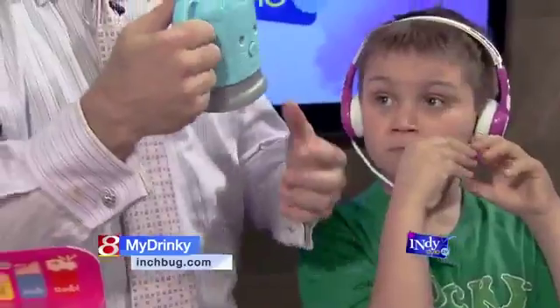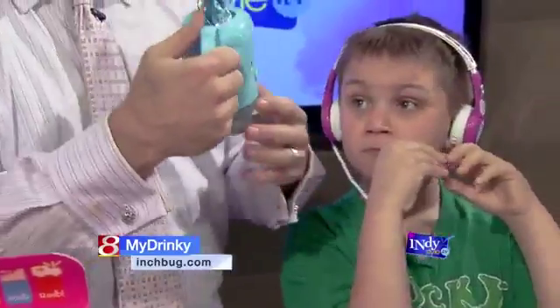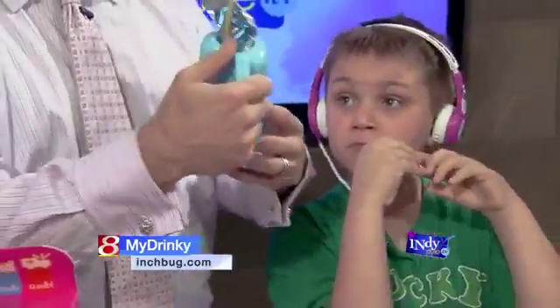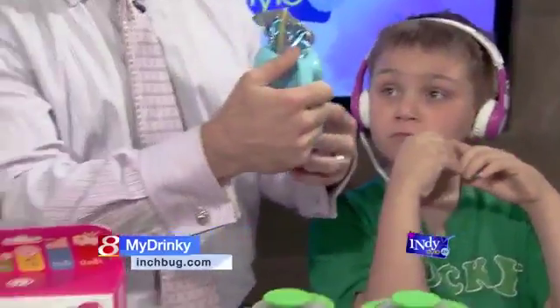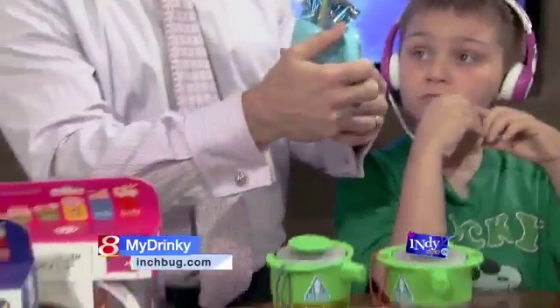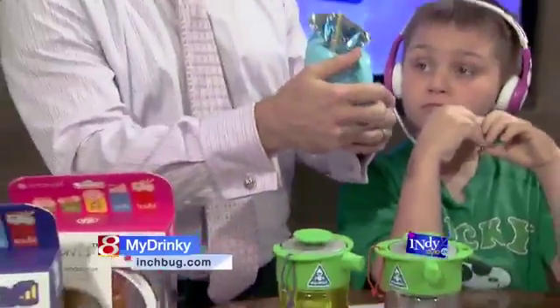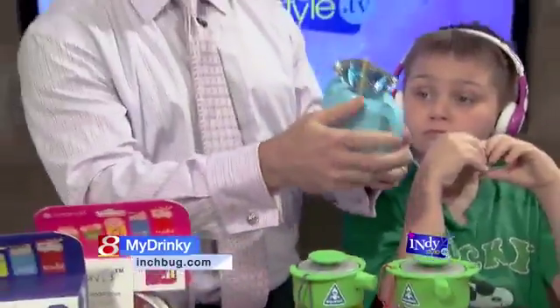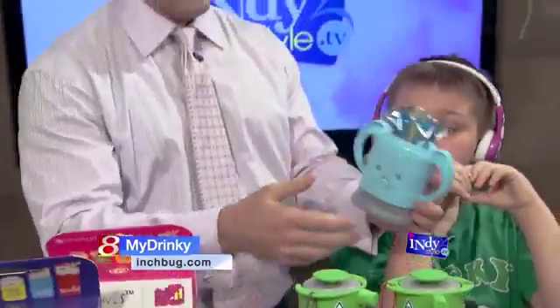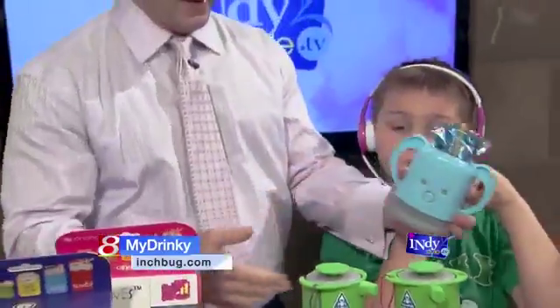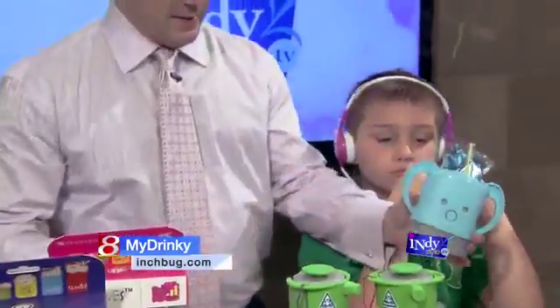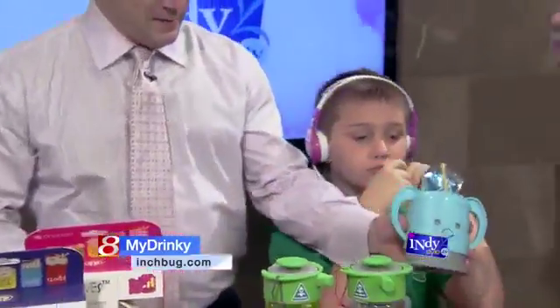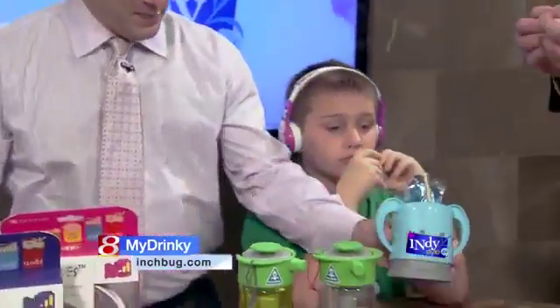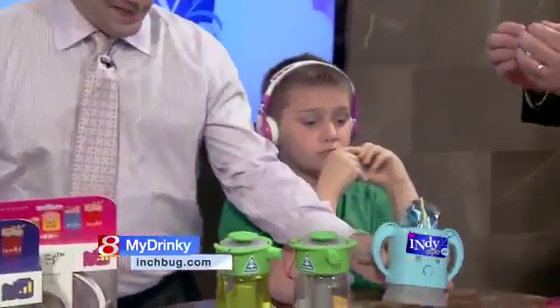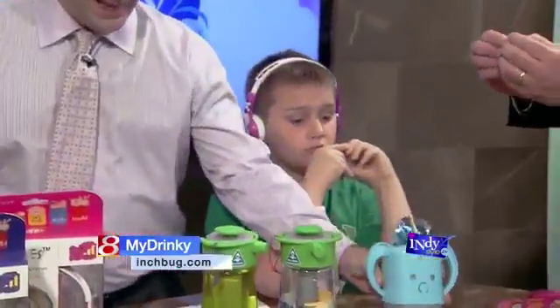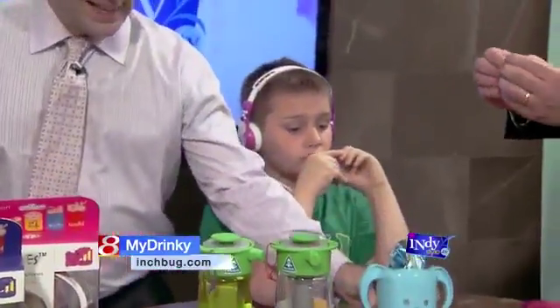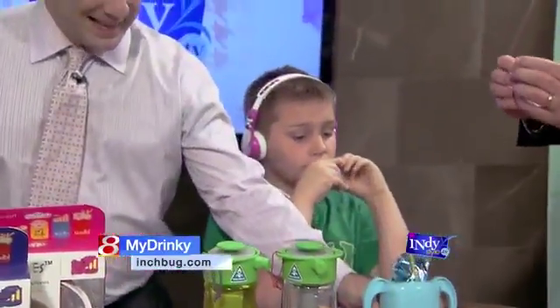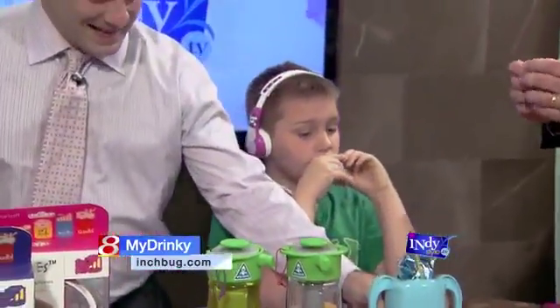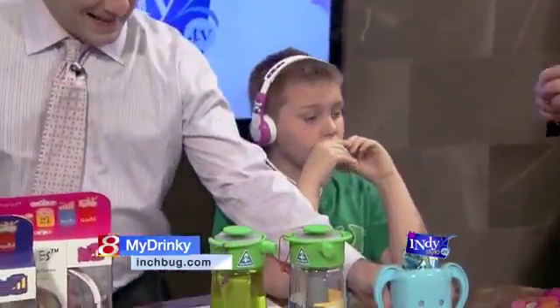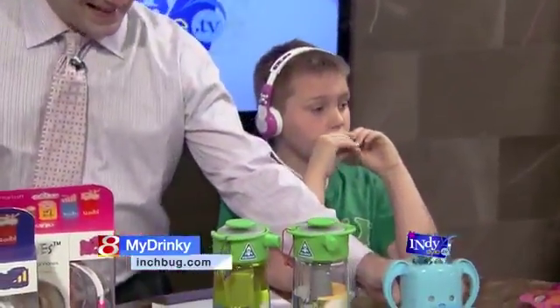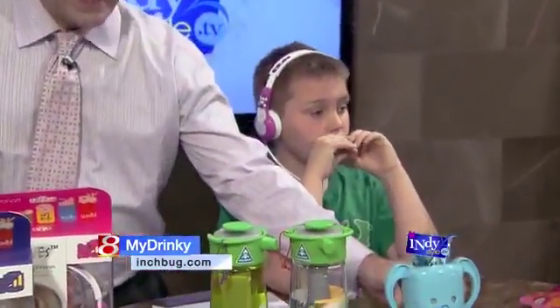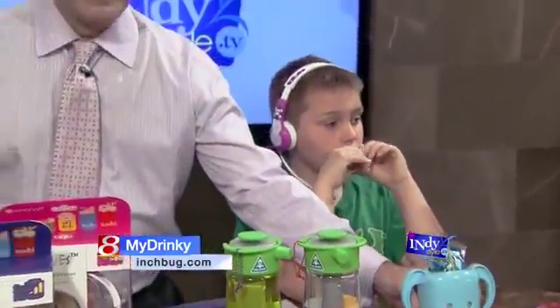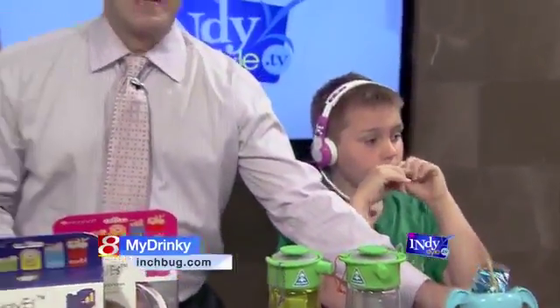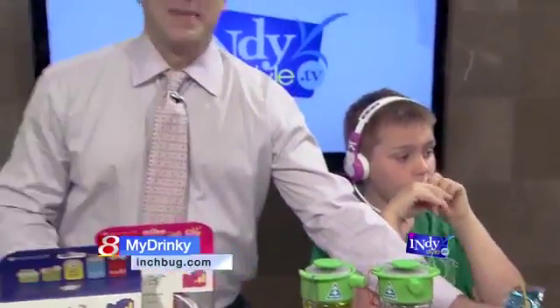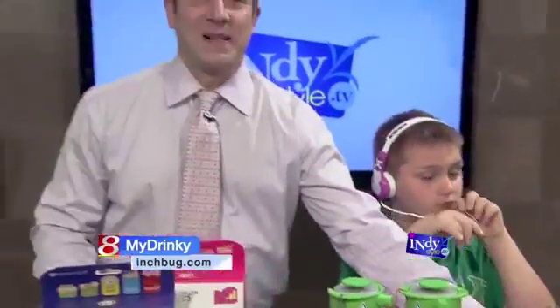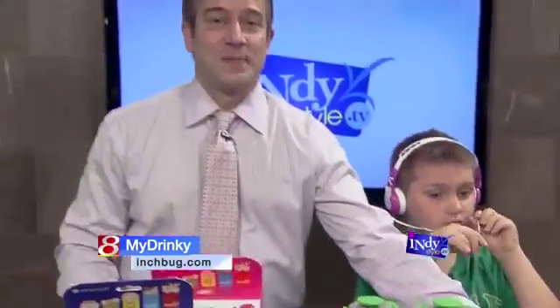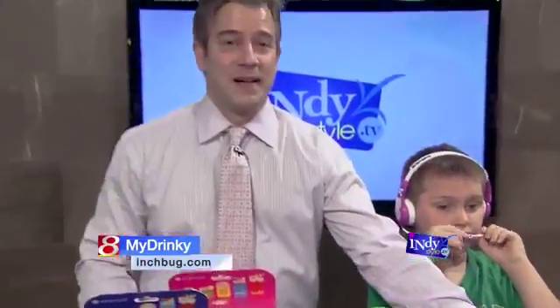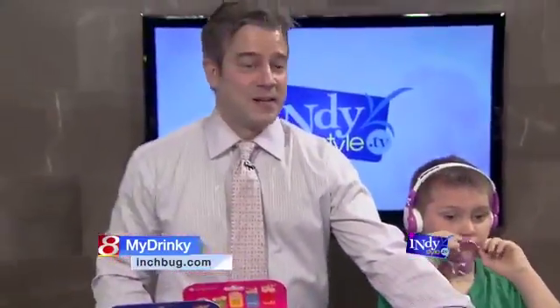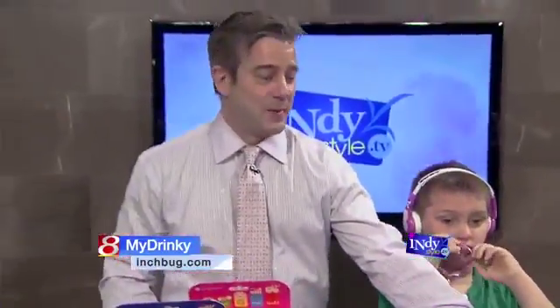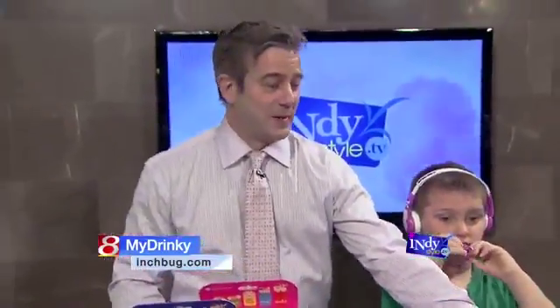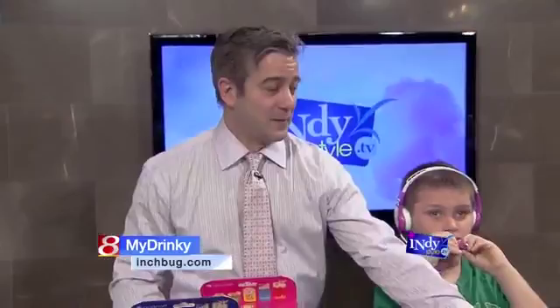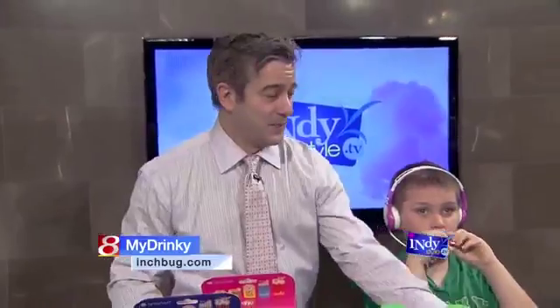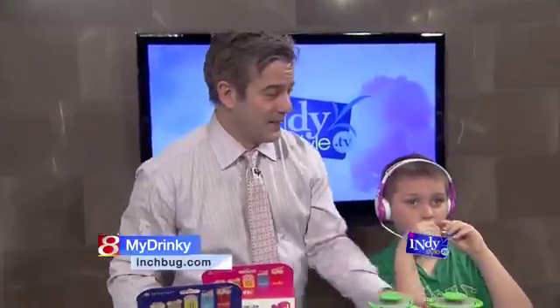This helps you avoid that. The urge to squeeze is always there. Again, $10 by inch bug — no problem.